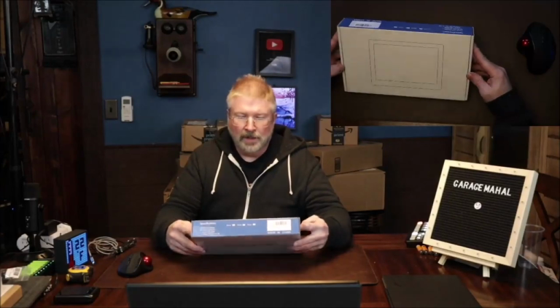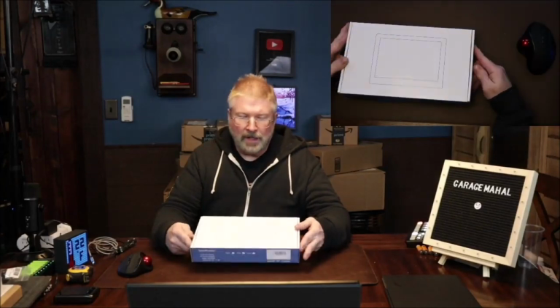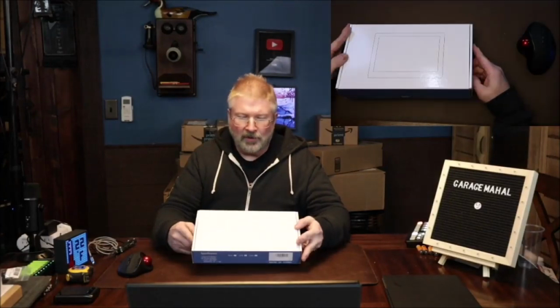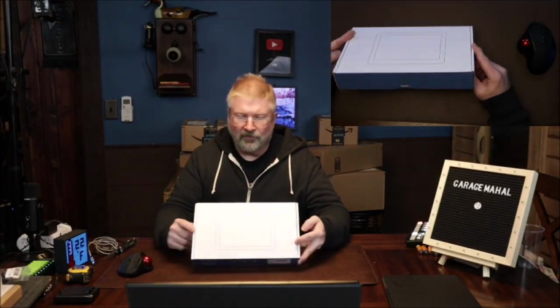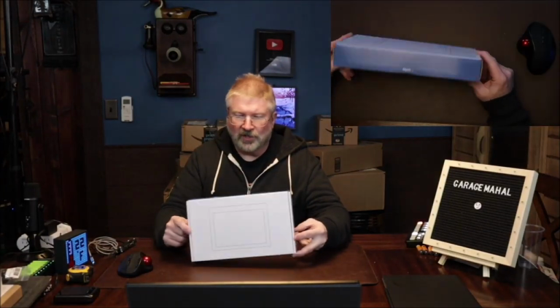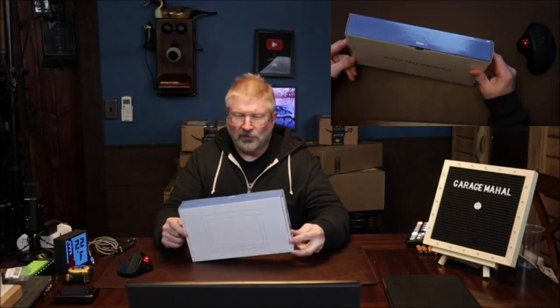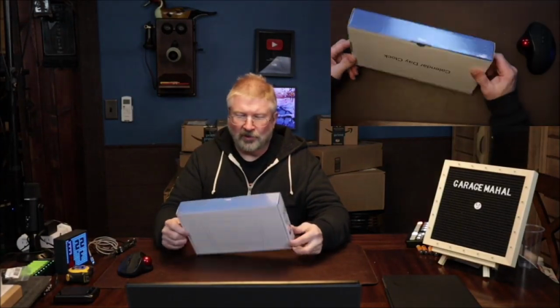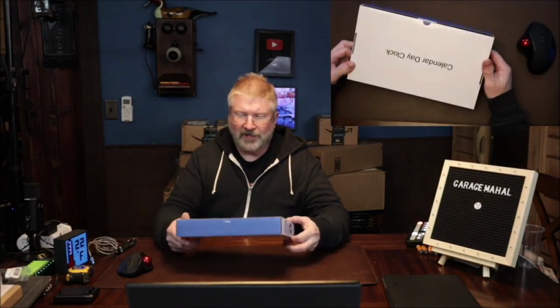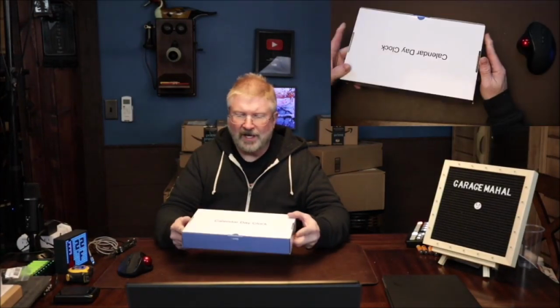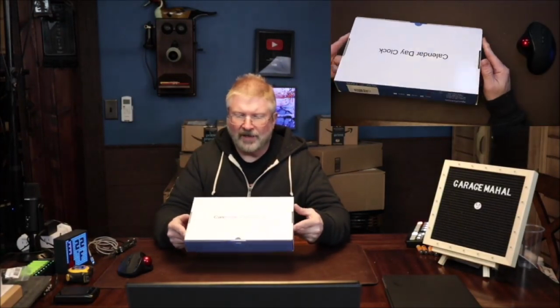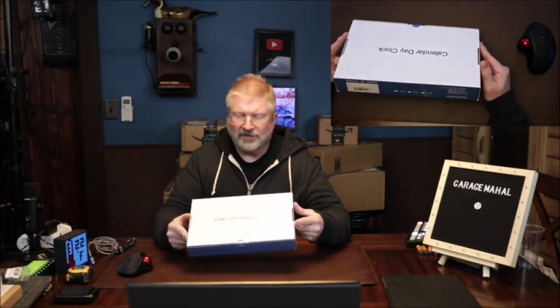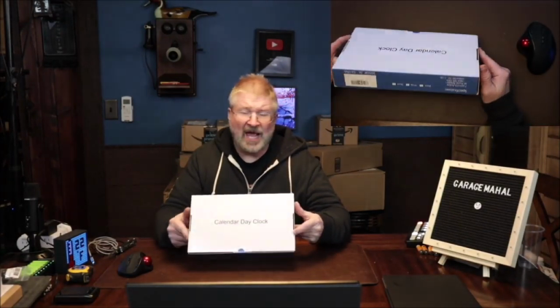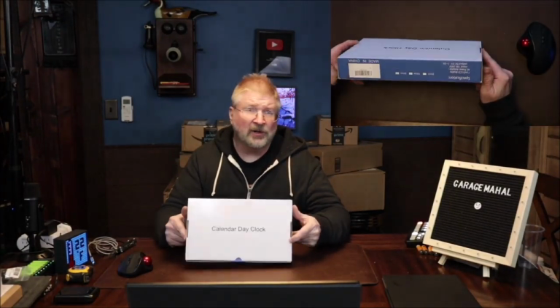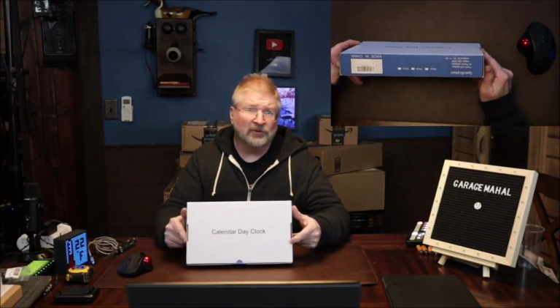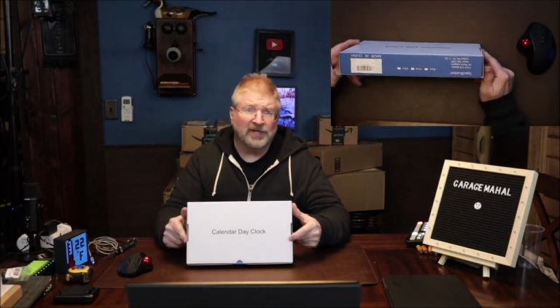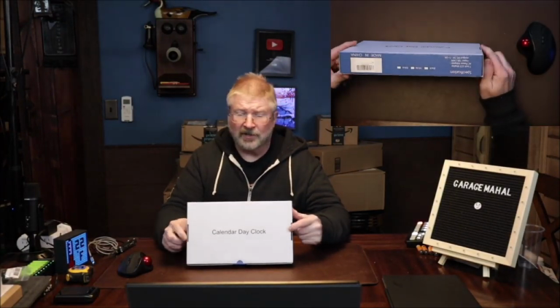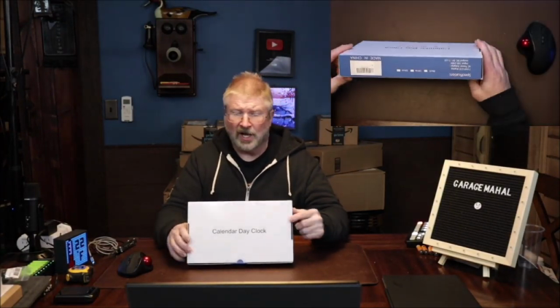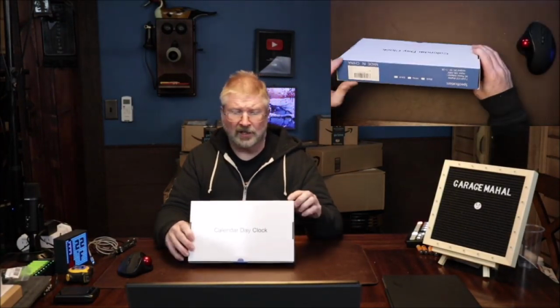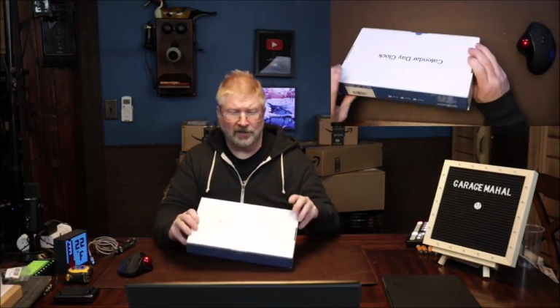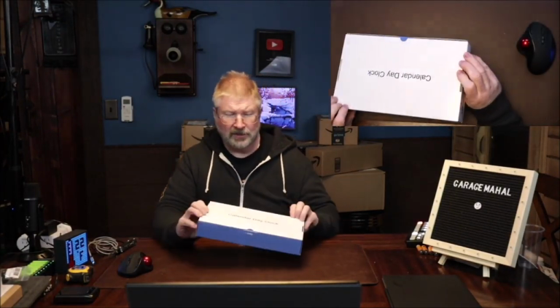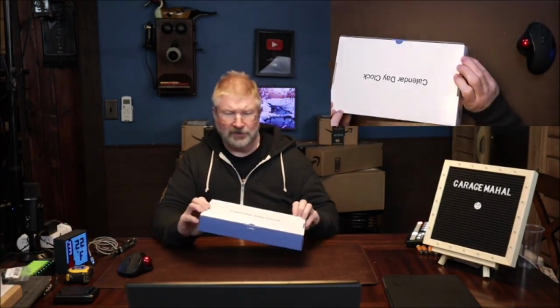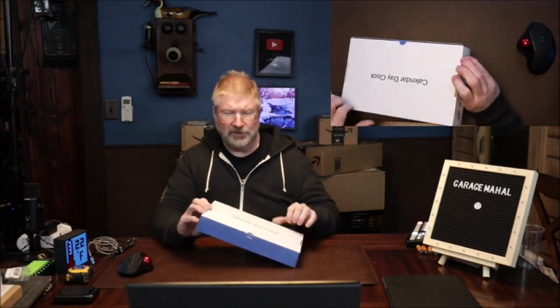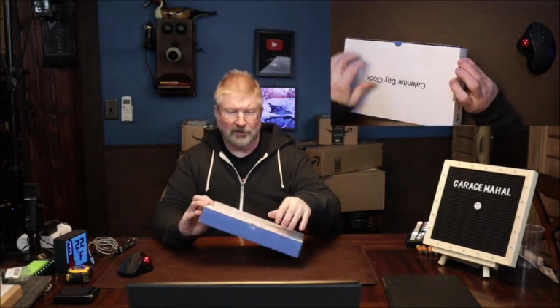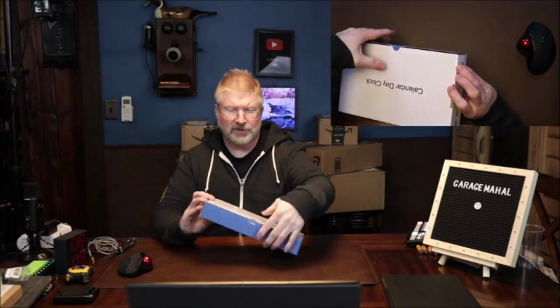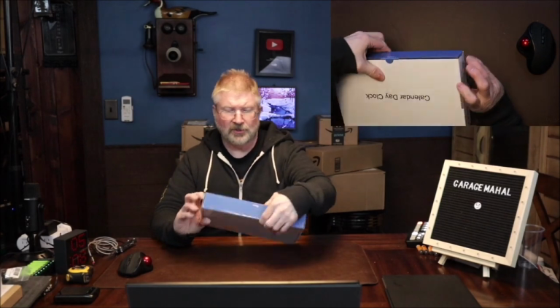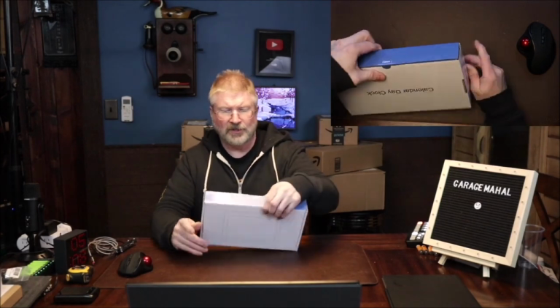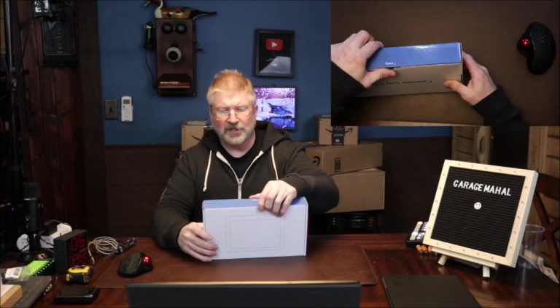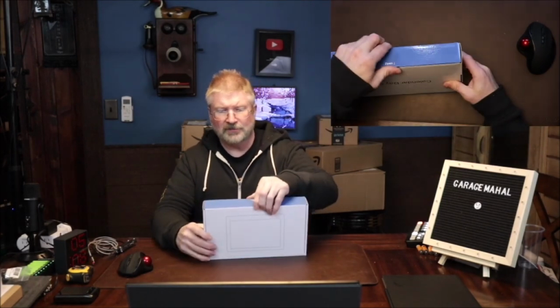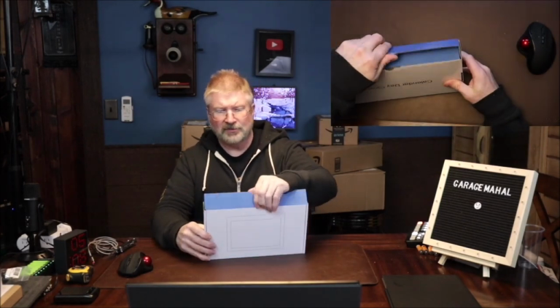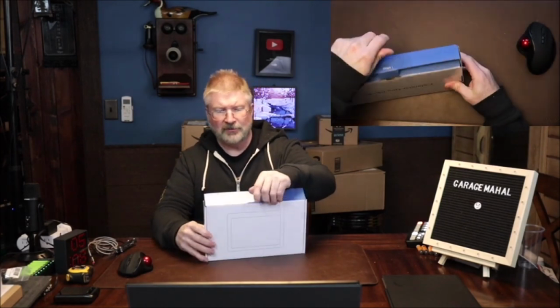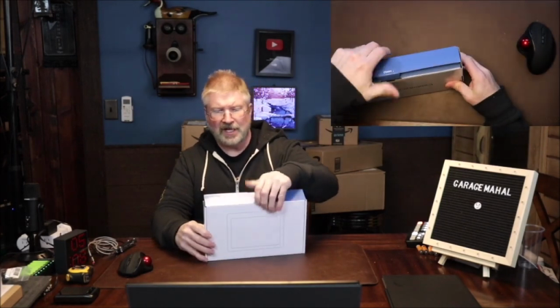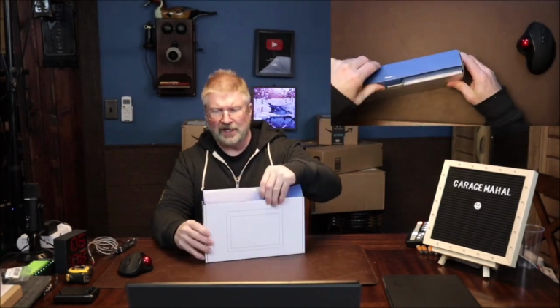Hey, Brian from Garage Mahal. Today I have this calendar day clock, so let's open this up and see what we get.